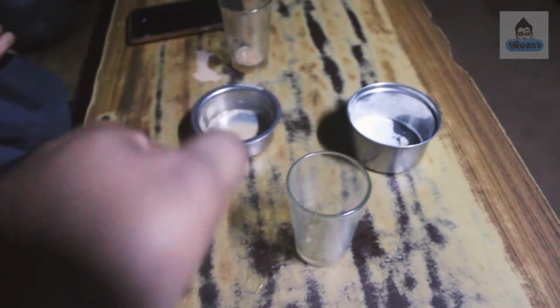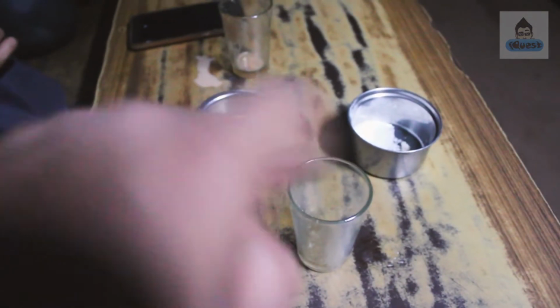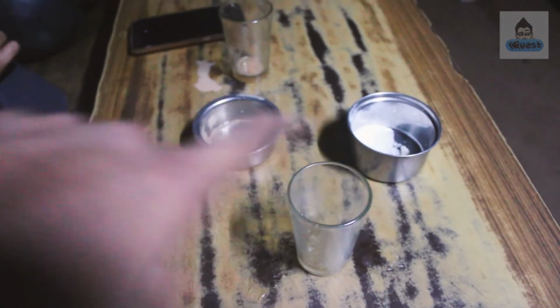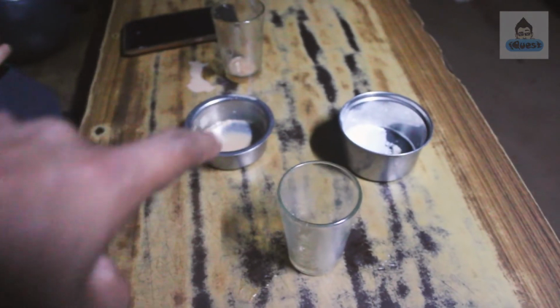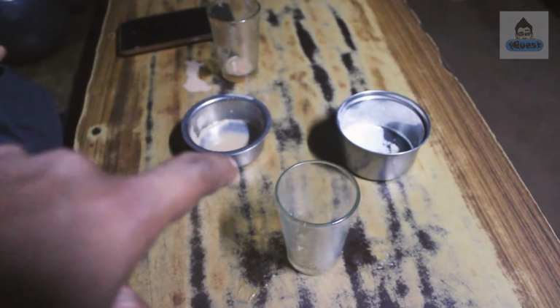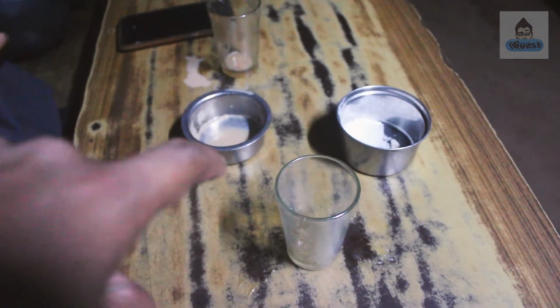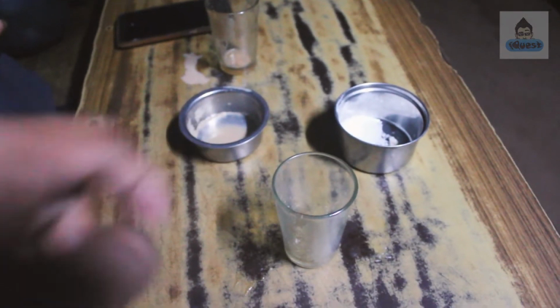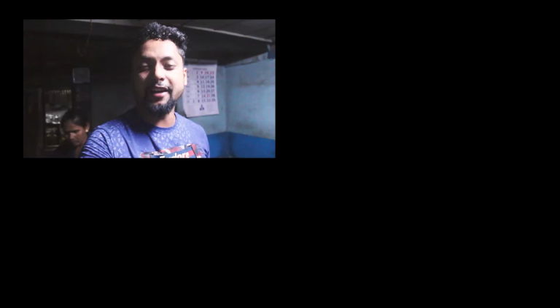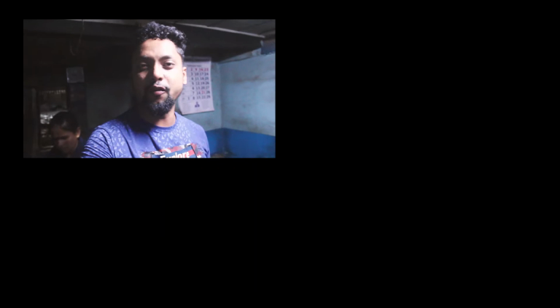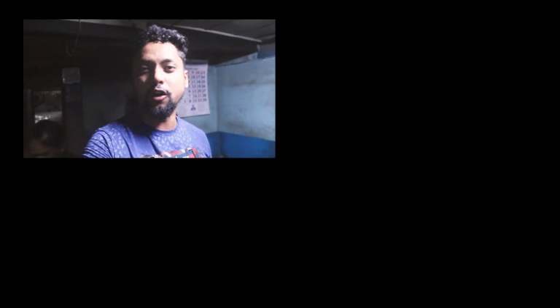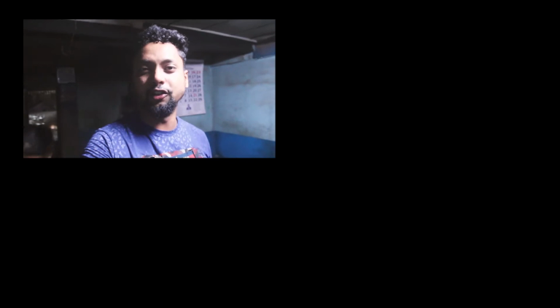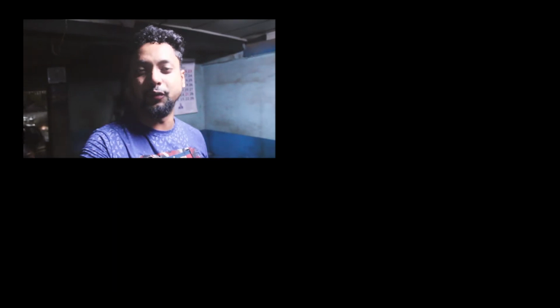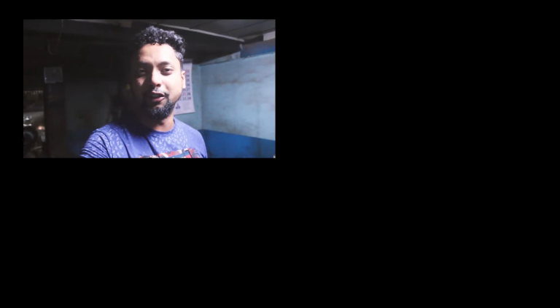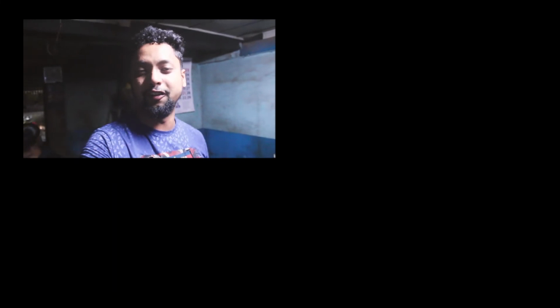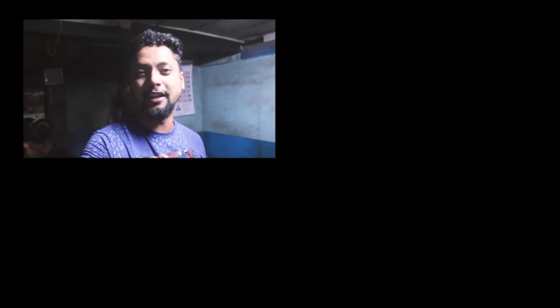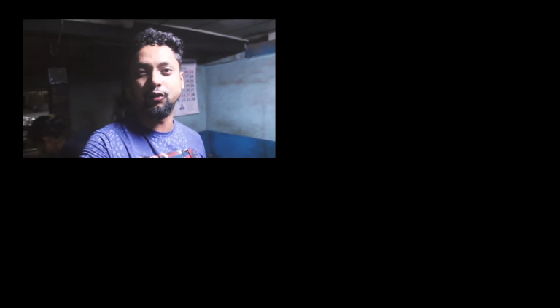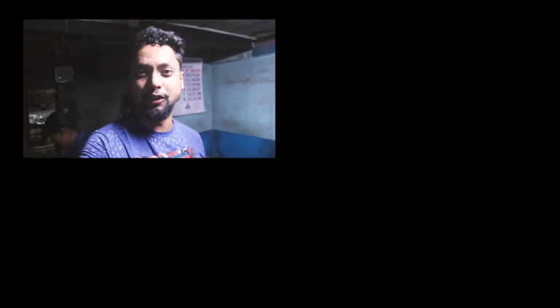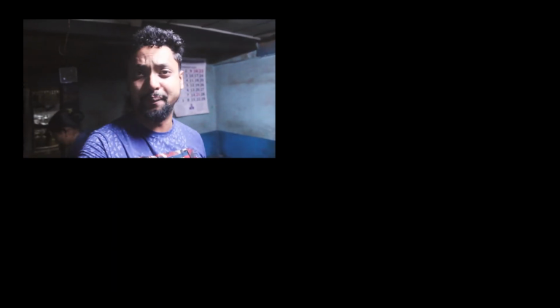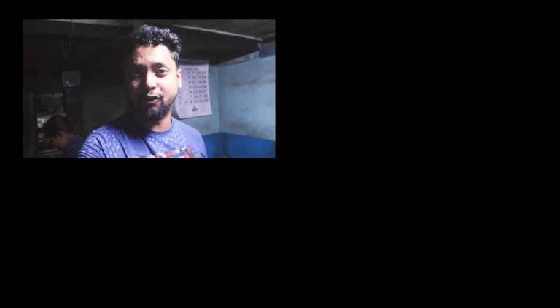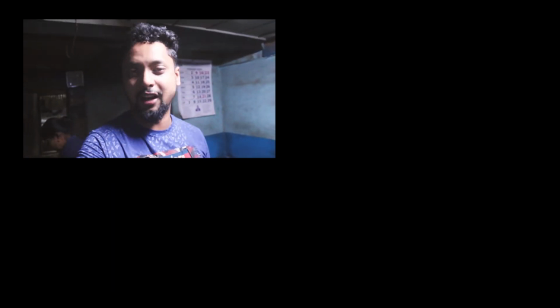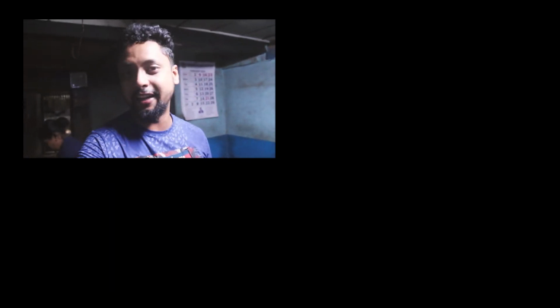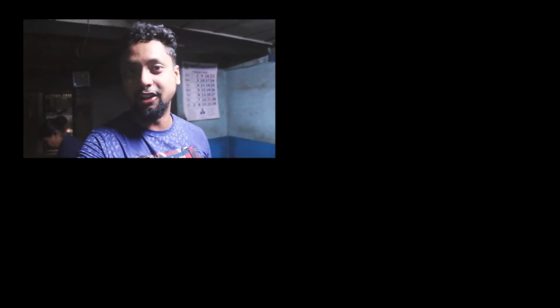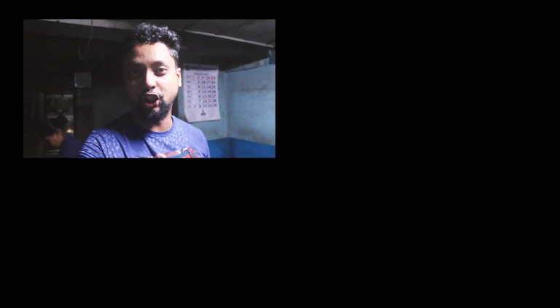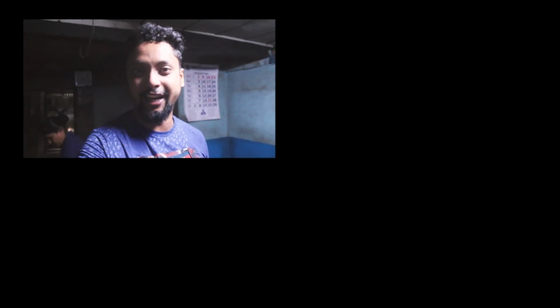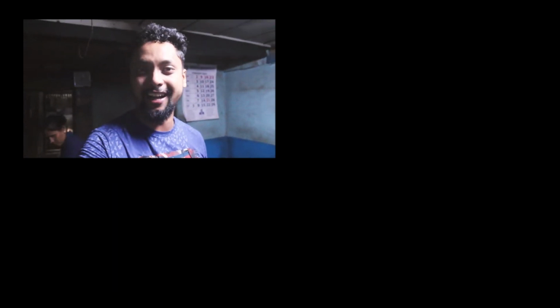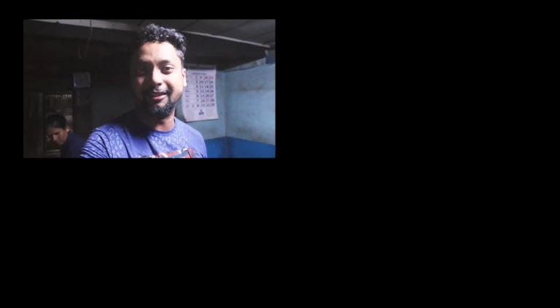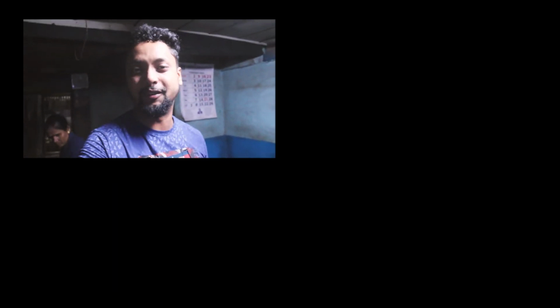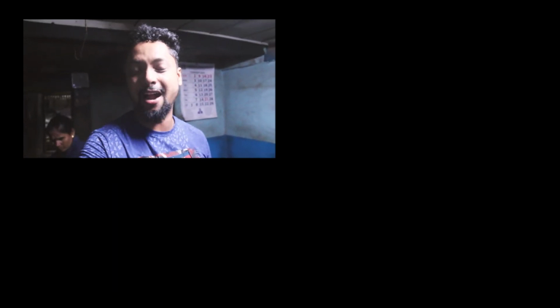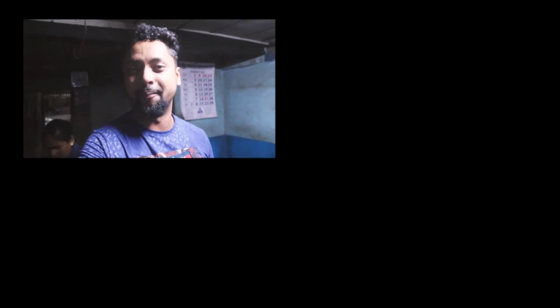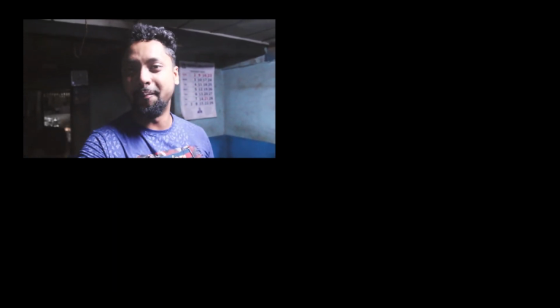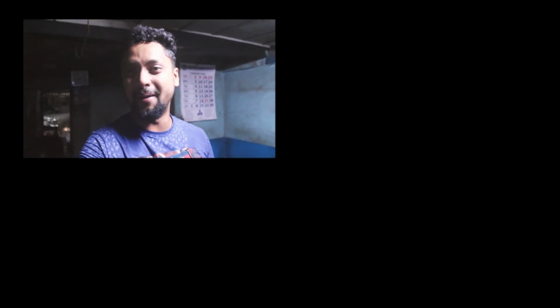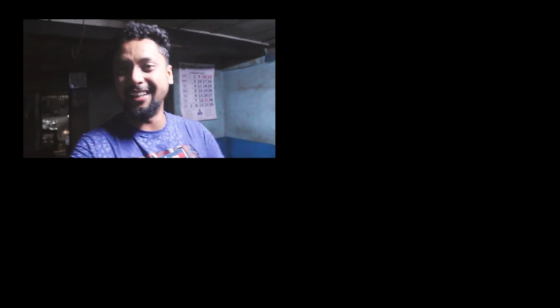Let's head back home. Thank you for watching this video. If you like this video, please like, share and subscribe. Bye-bye.